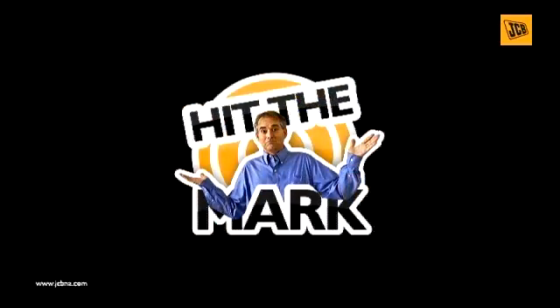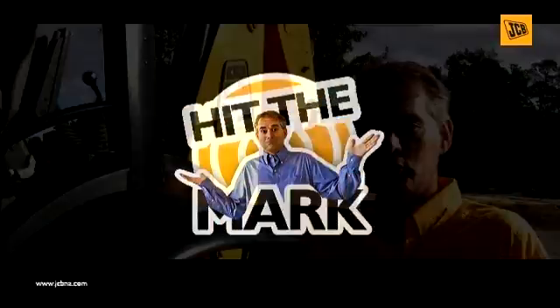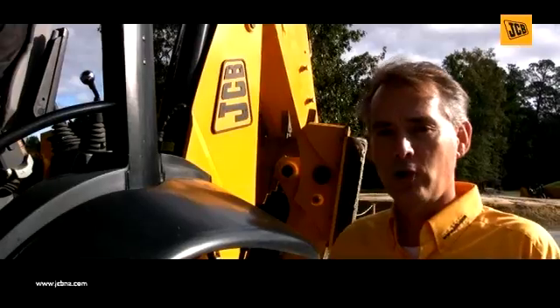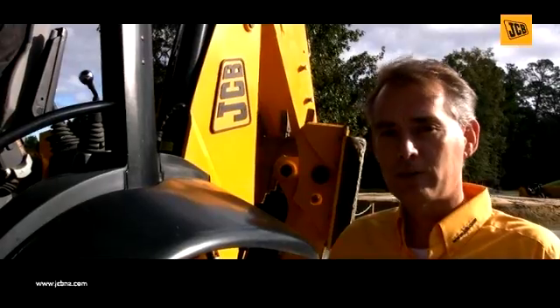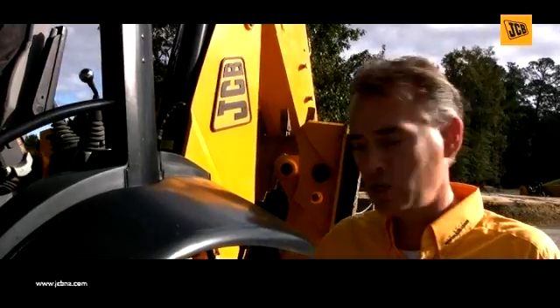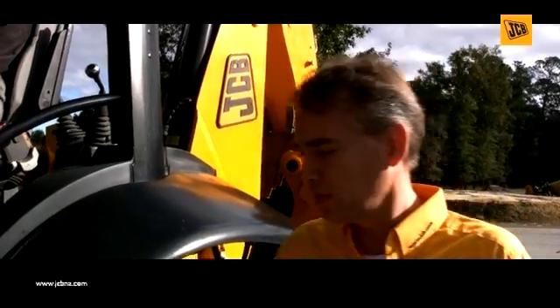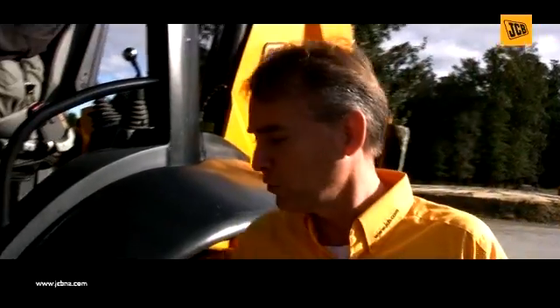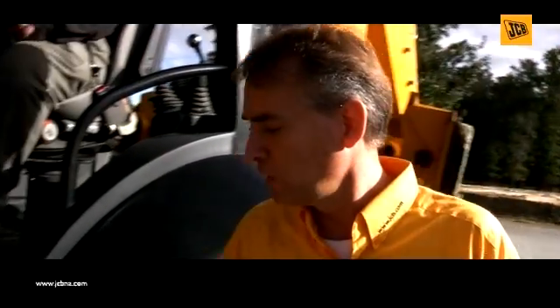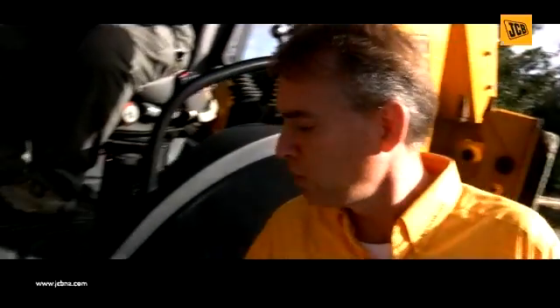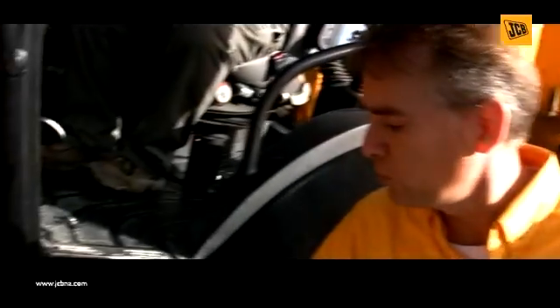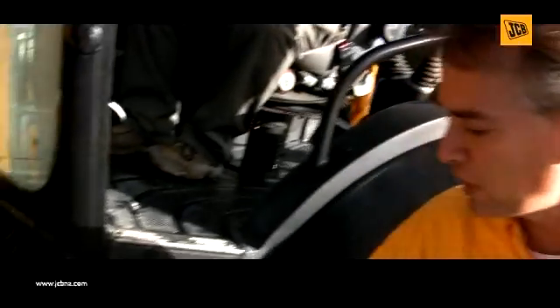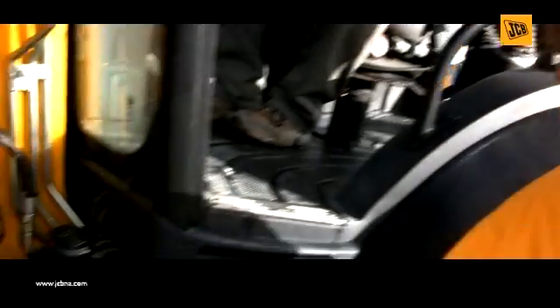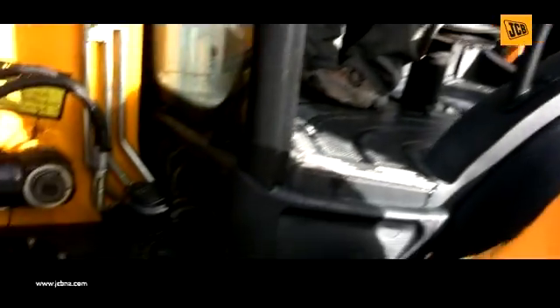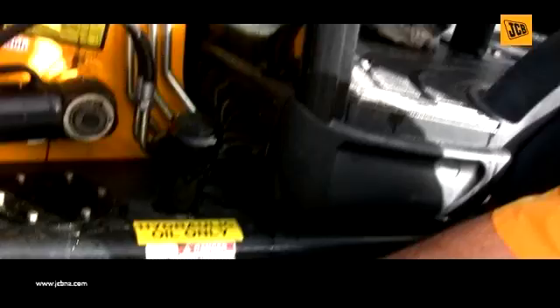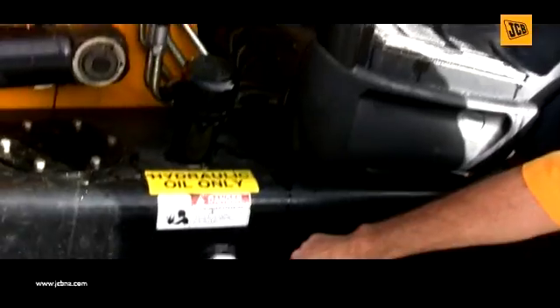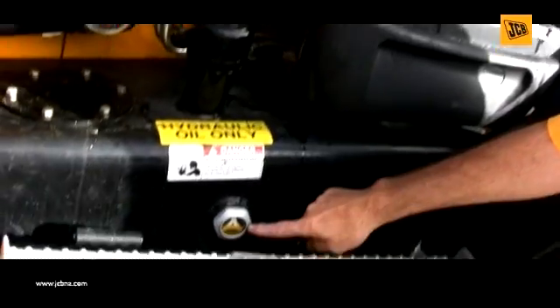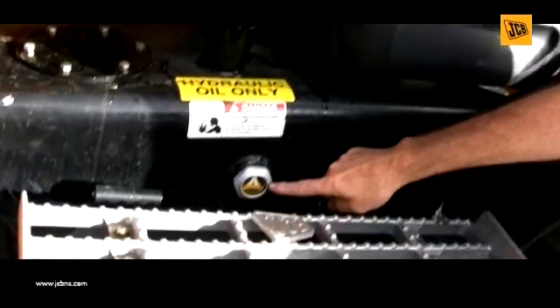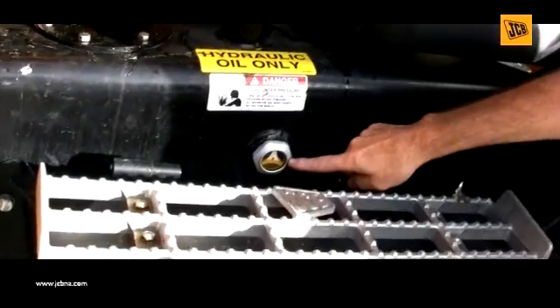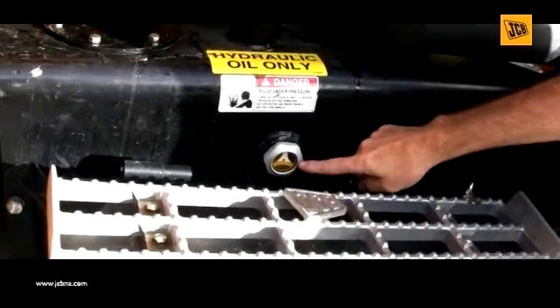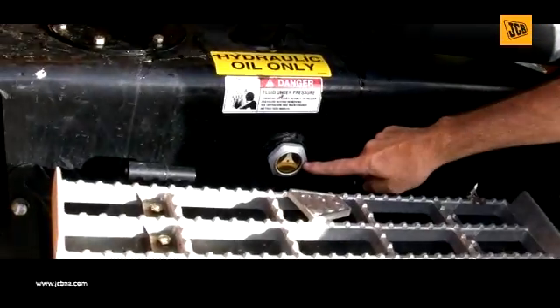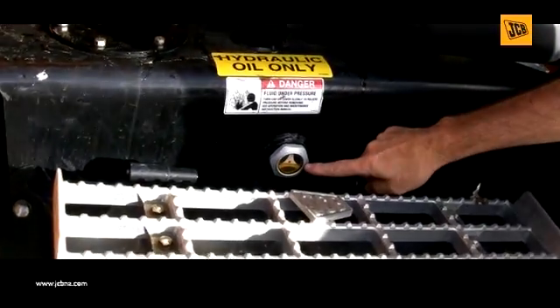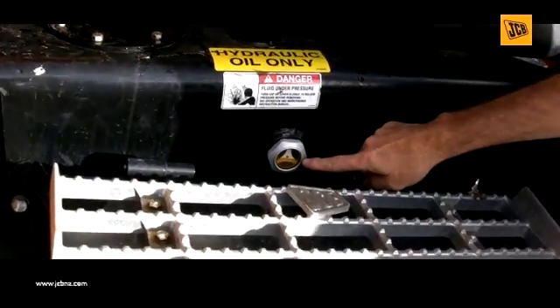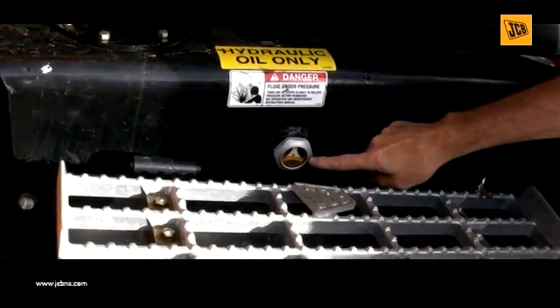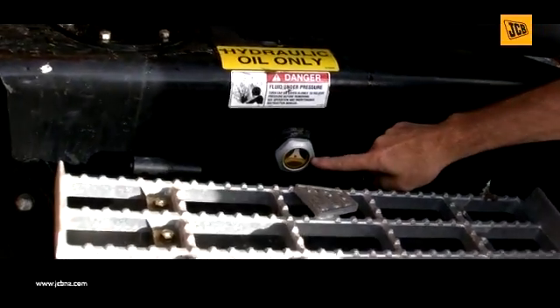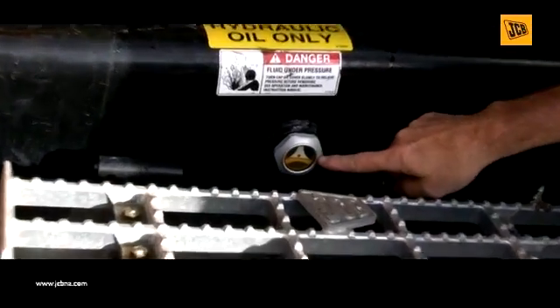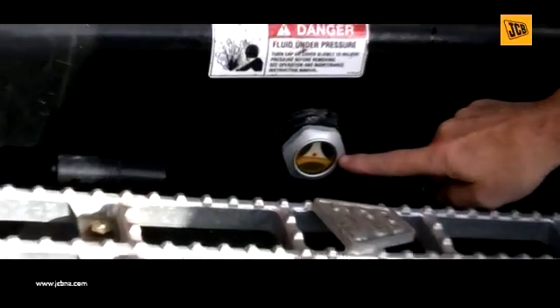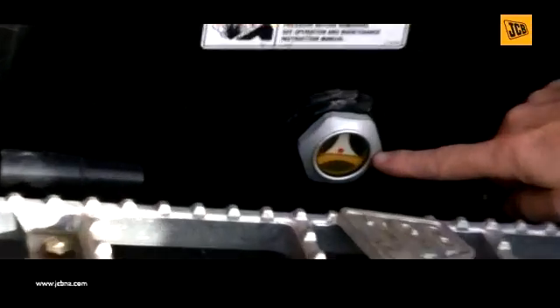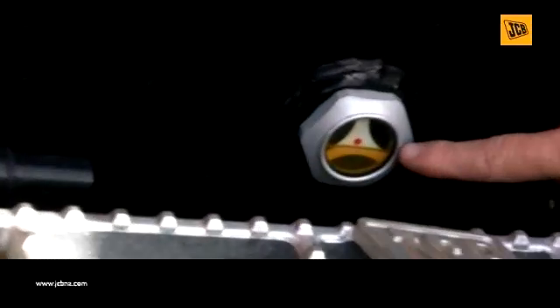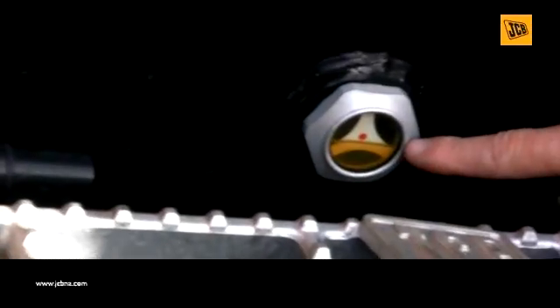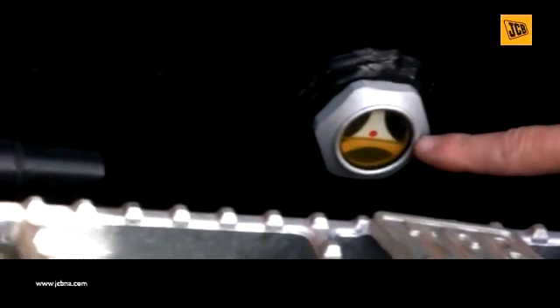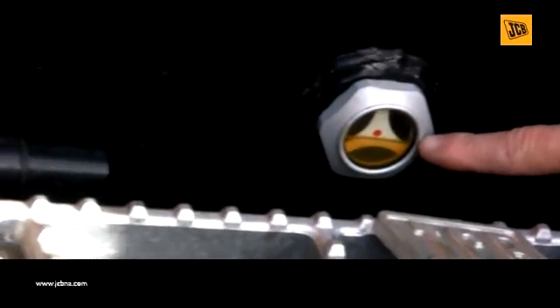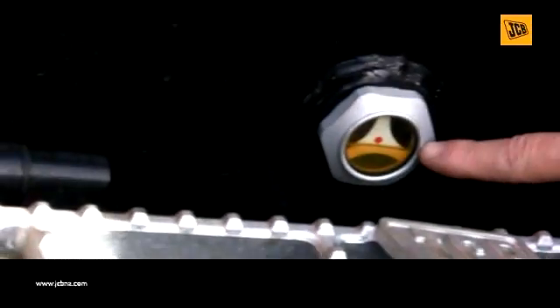To start out the check, the first thing we're going to do is actually look at the hydraulic oil and ensure that we can visually see oil in the glass.